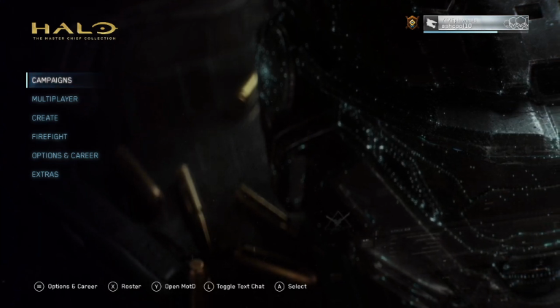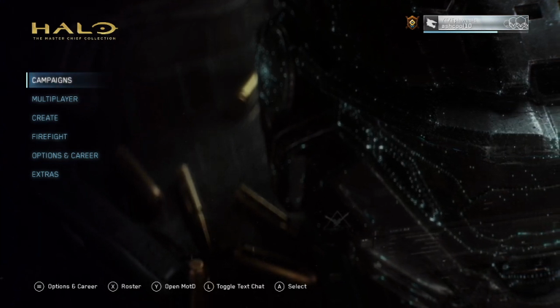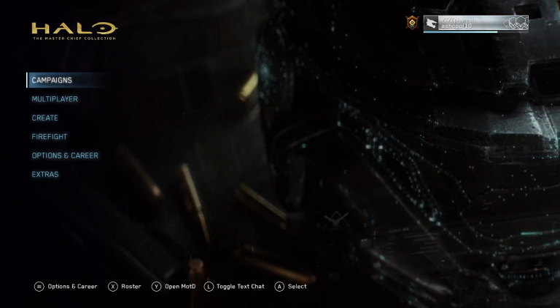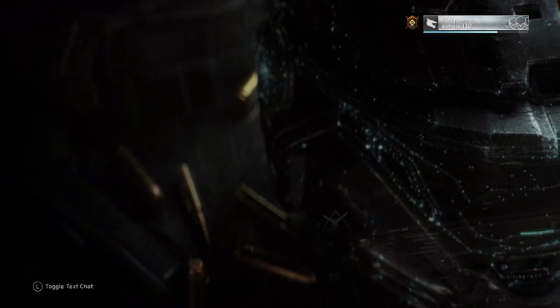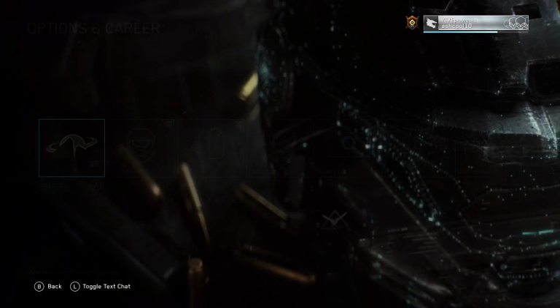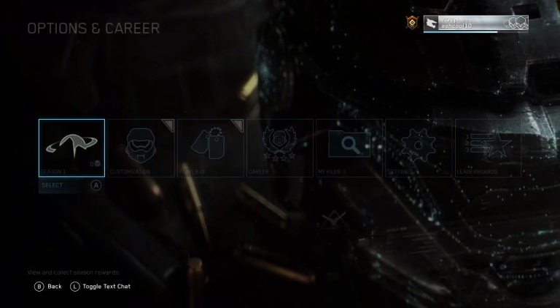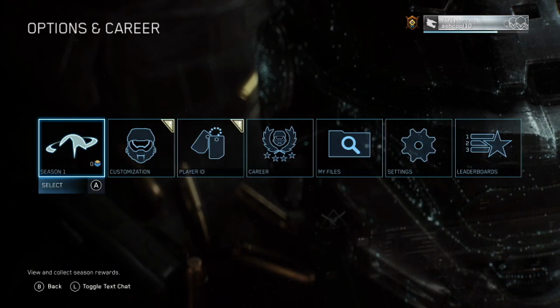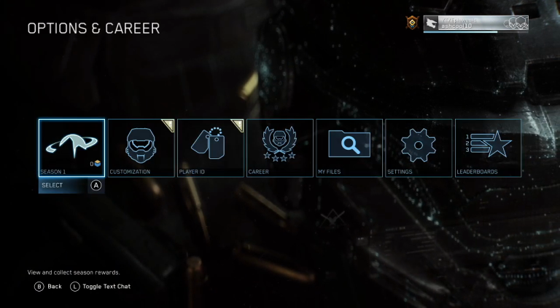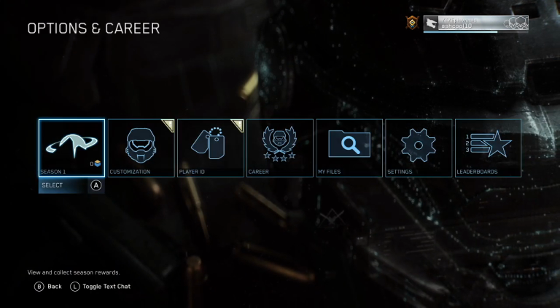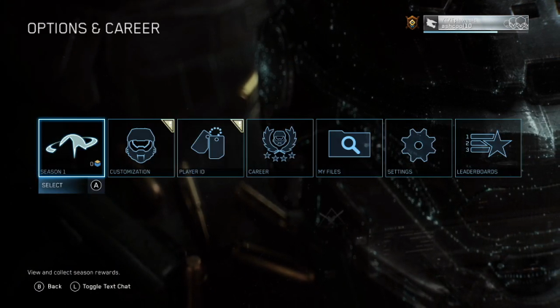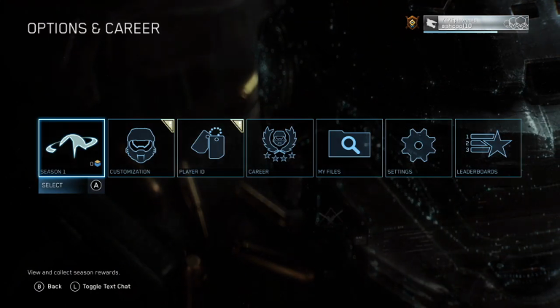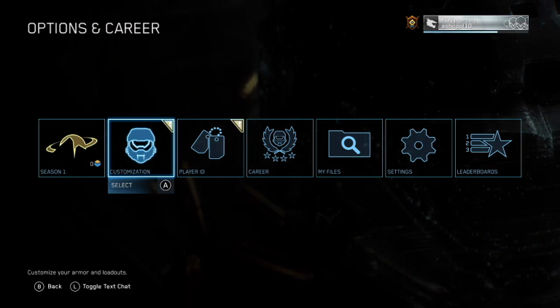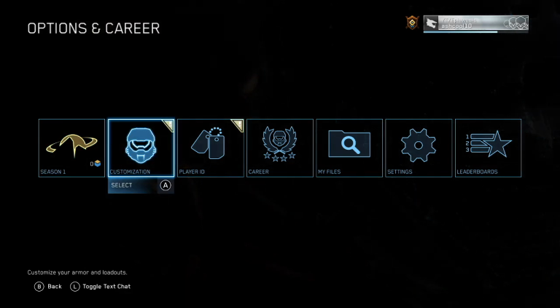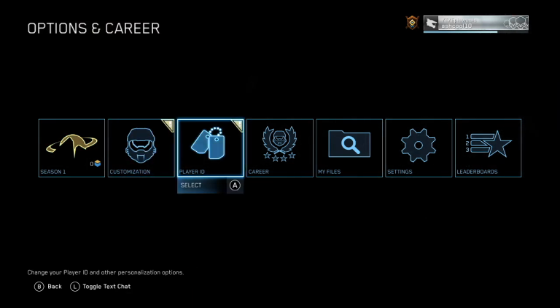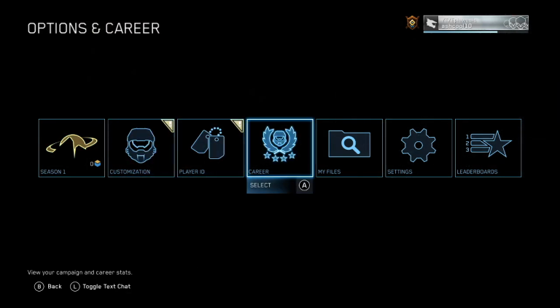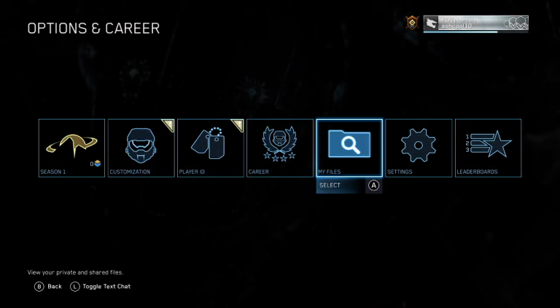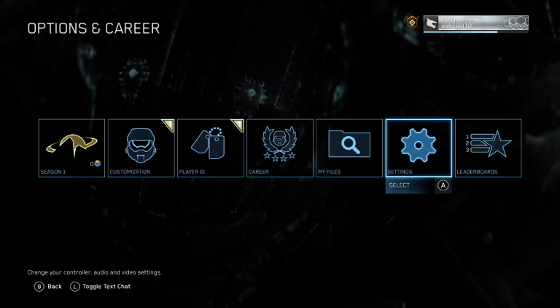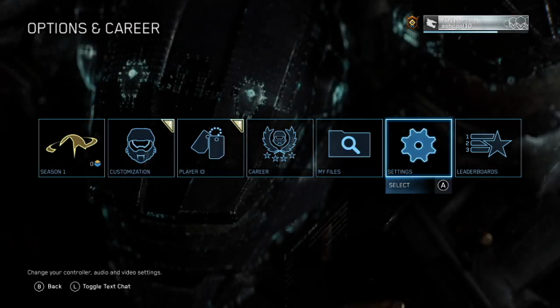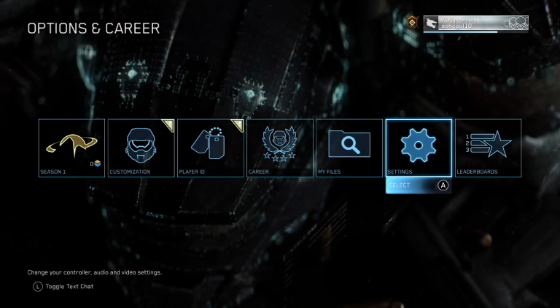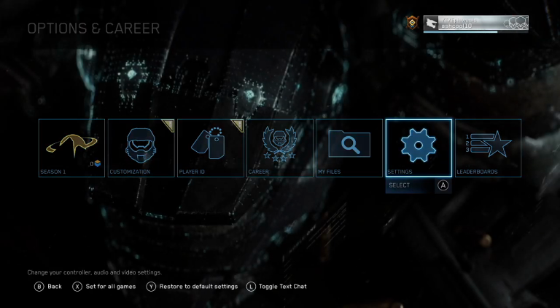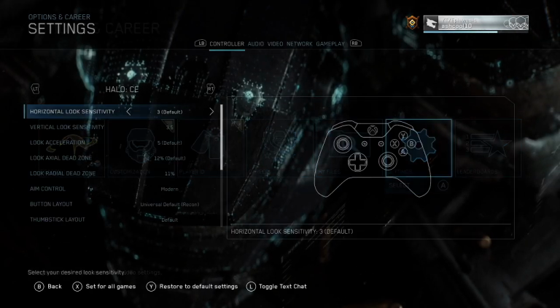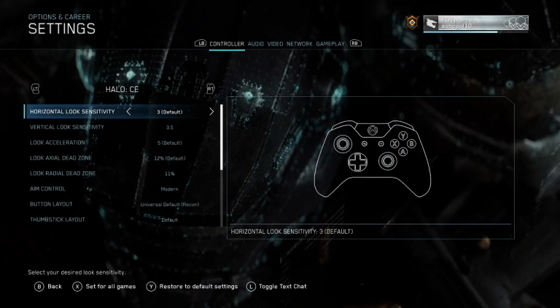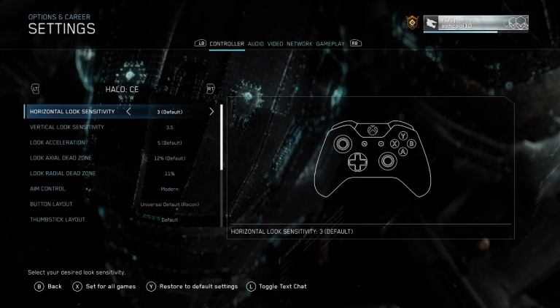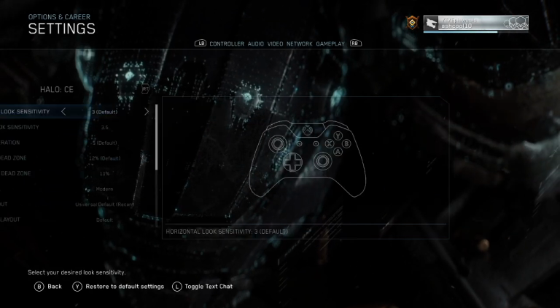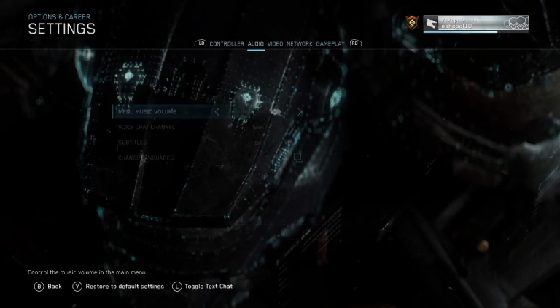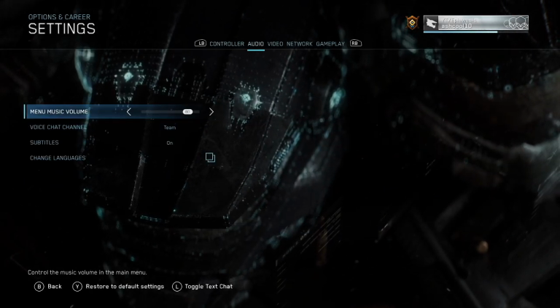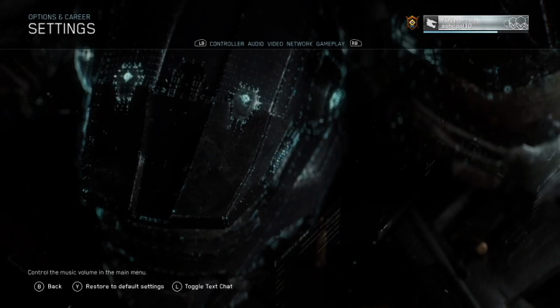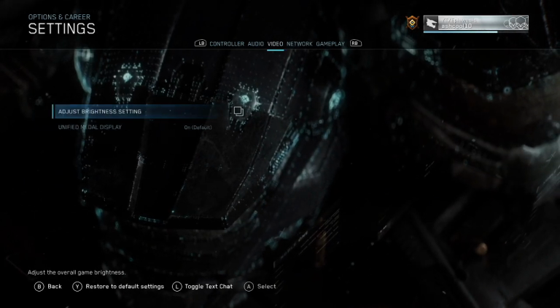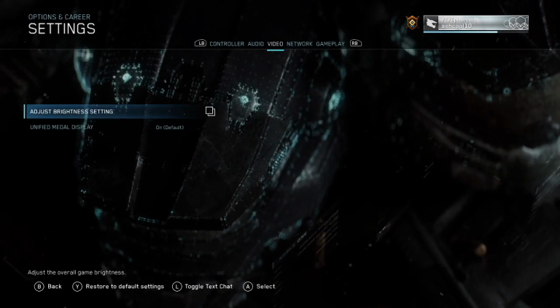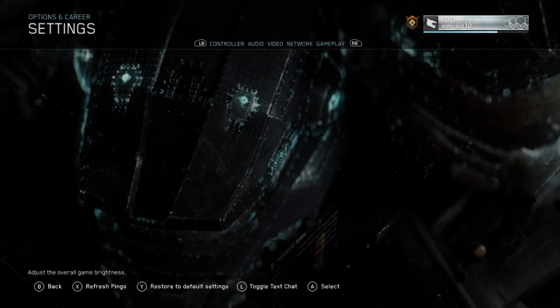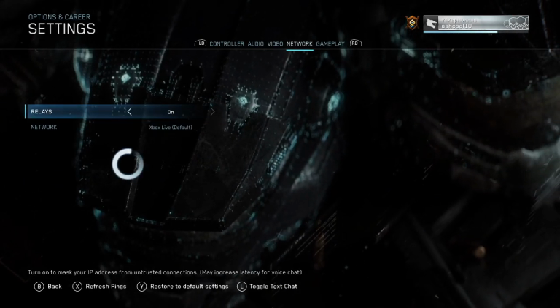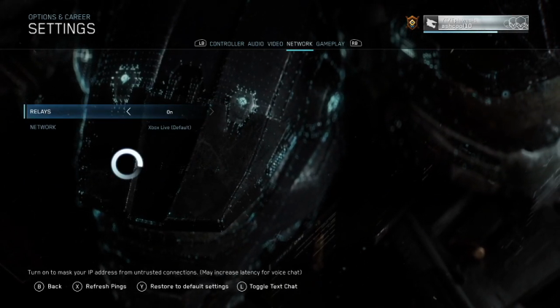It's a pretty easy step. Basically what you want to do is press start, go to options and careers, and go over to settings. Once you're at settings, just right bumper all the way over to network.